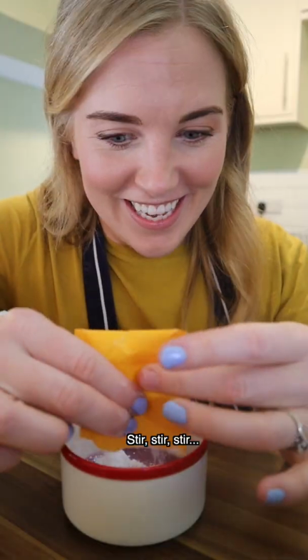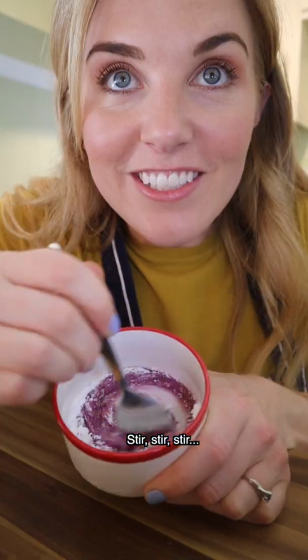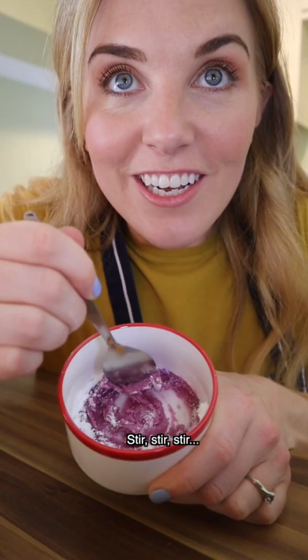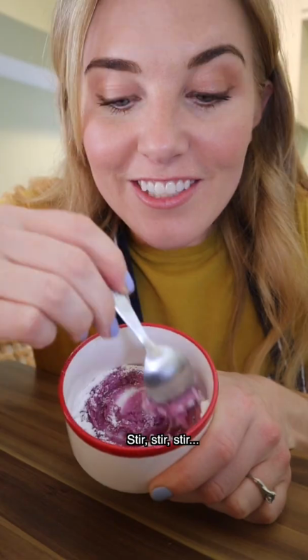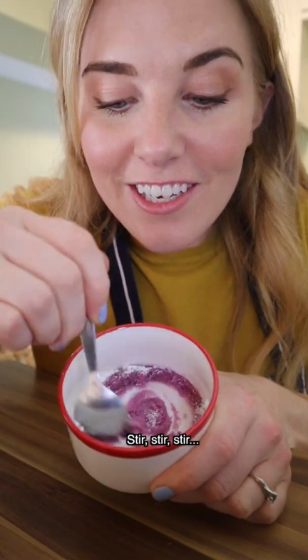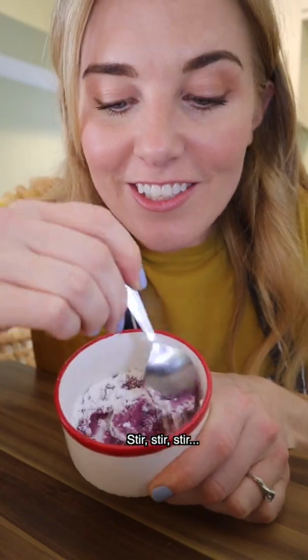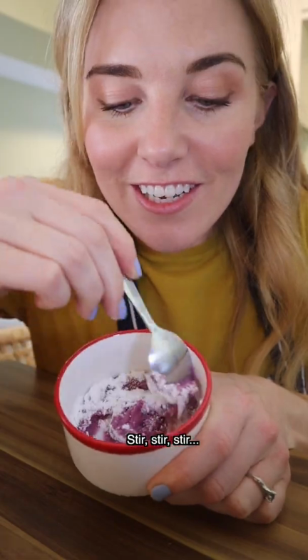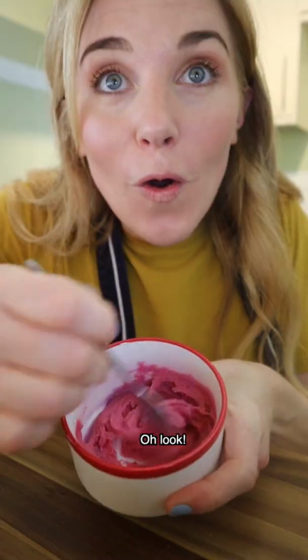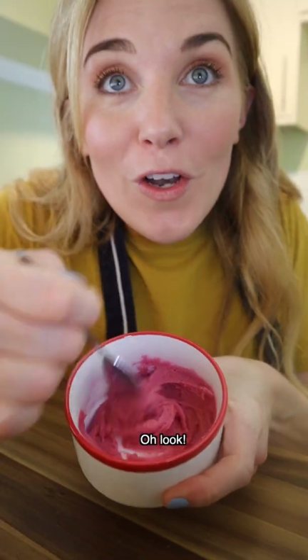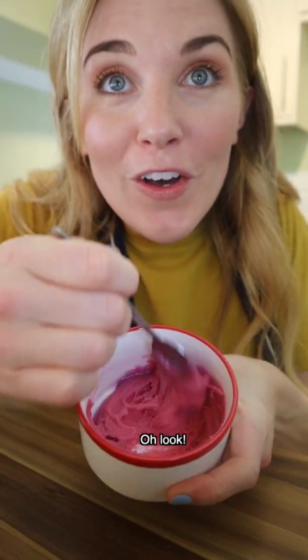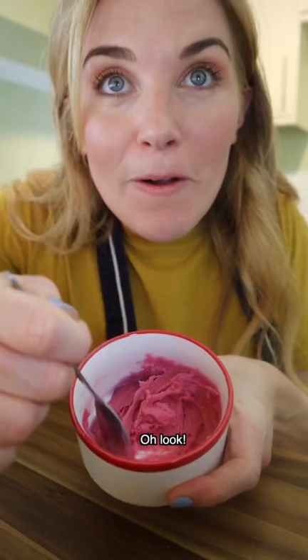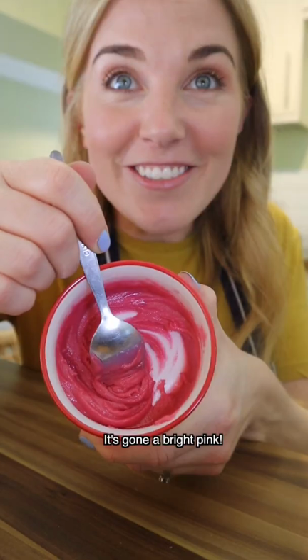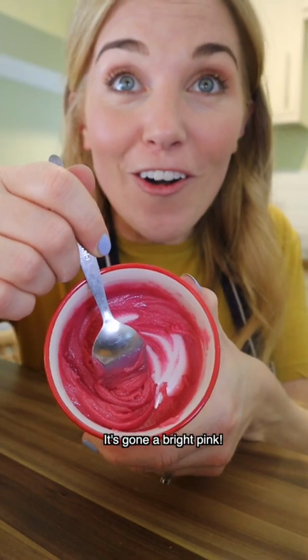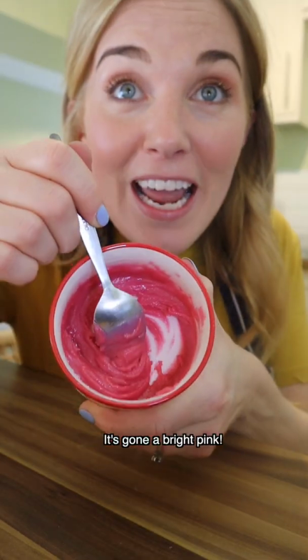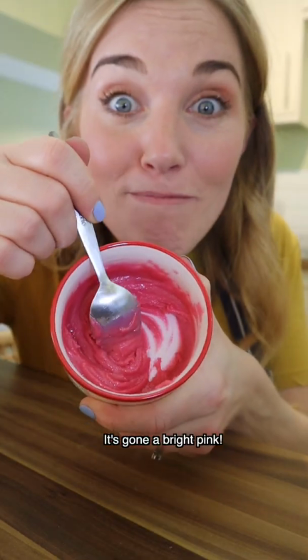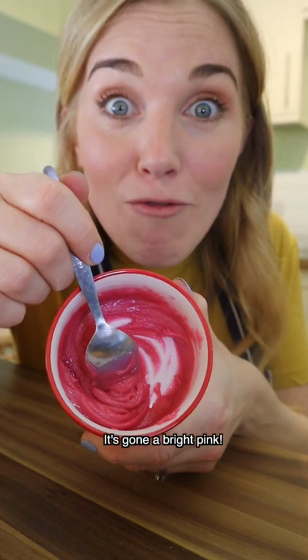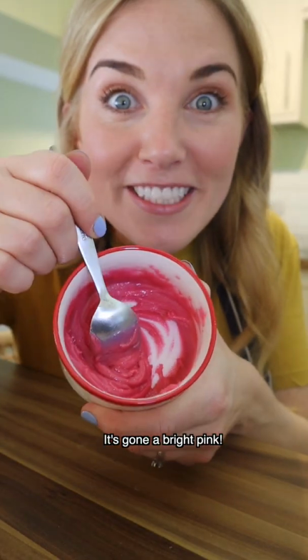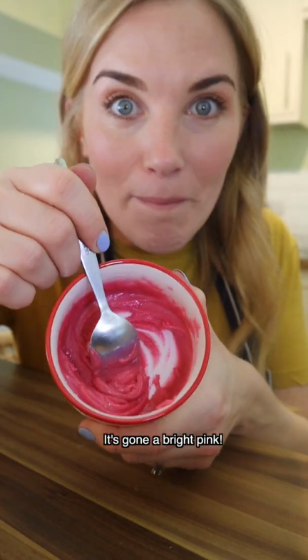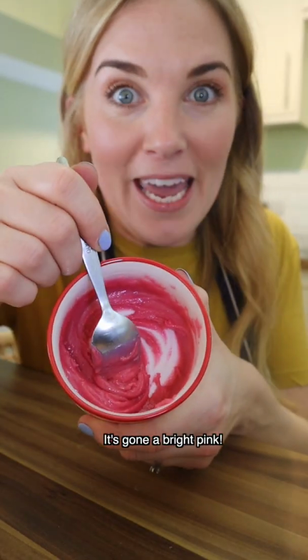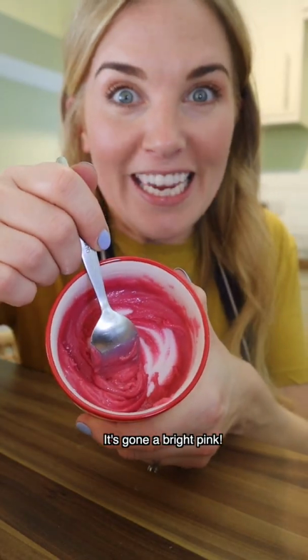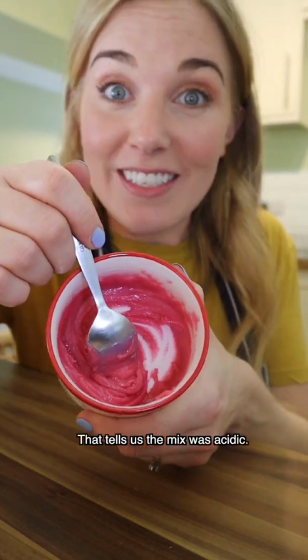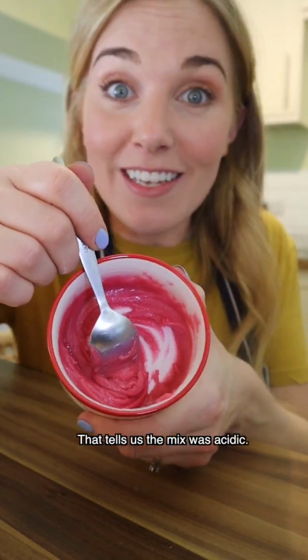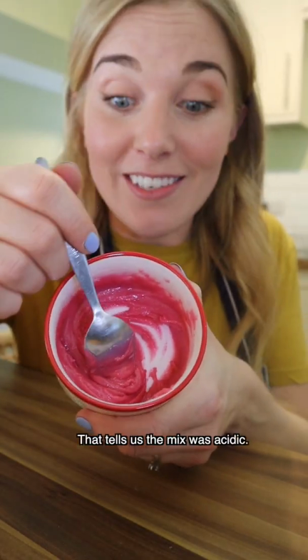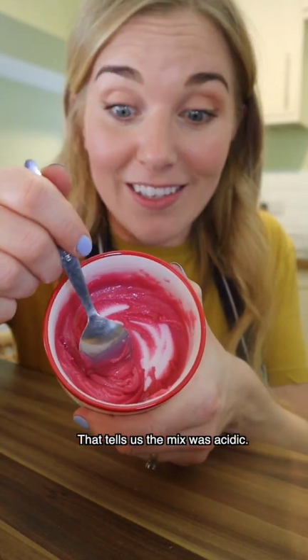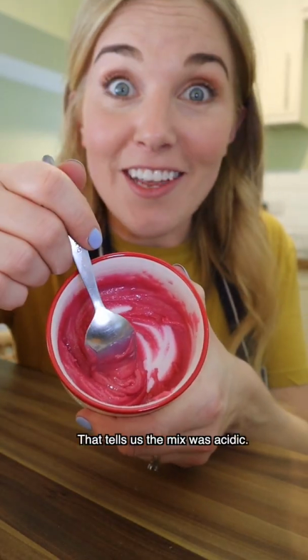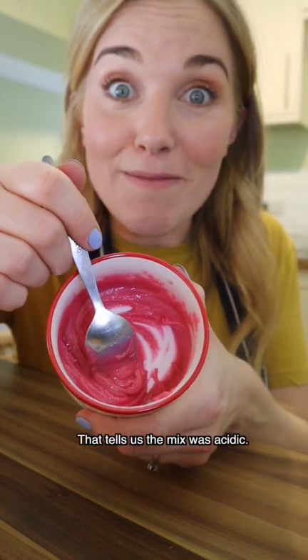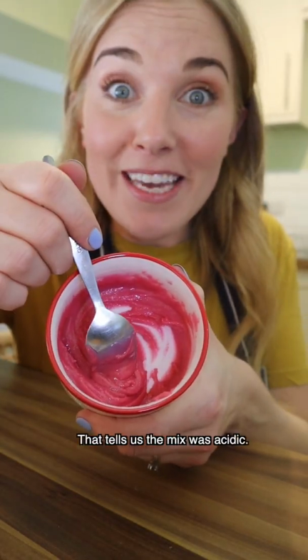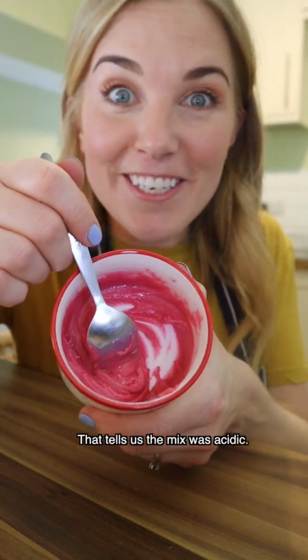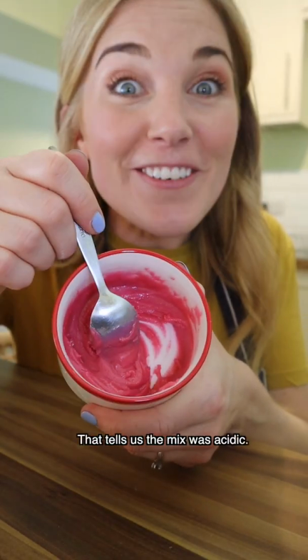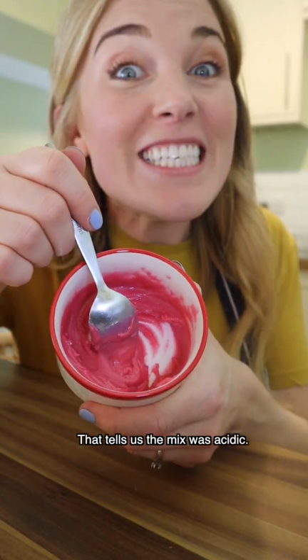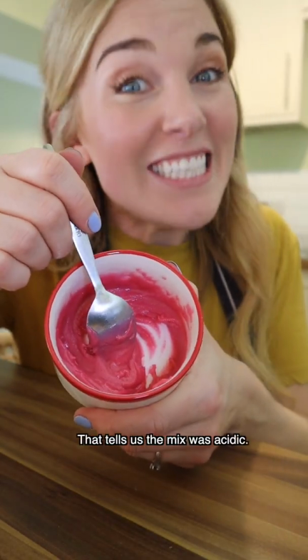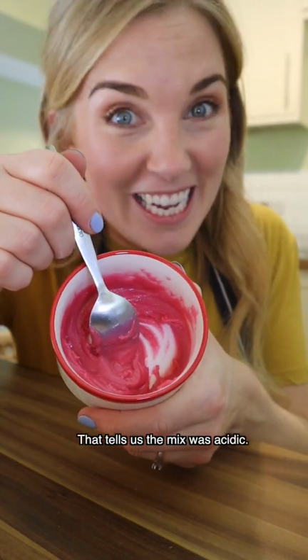Stir, stir, stir. Oh look! It's gone a bright pink. That tells us the mix was acidic.